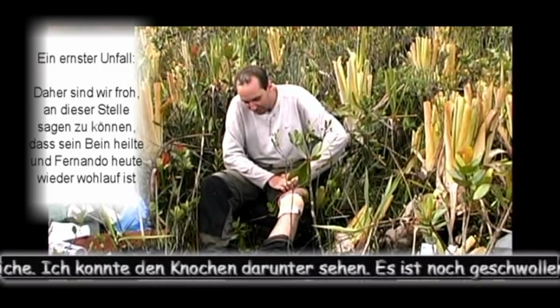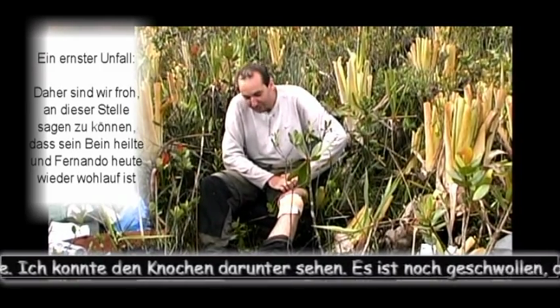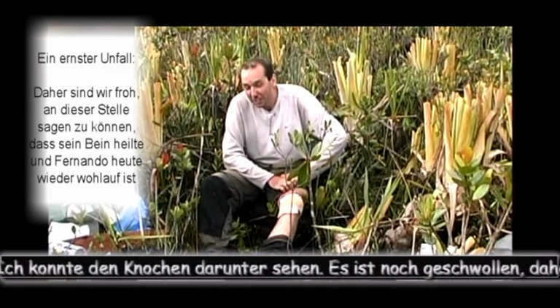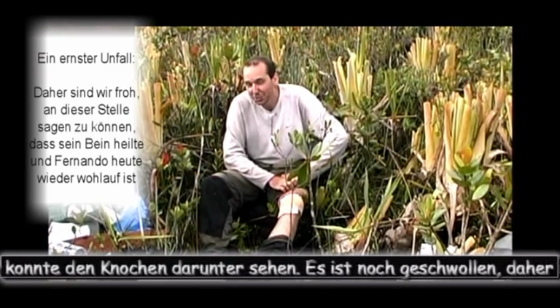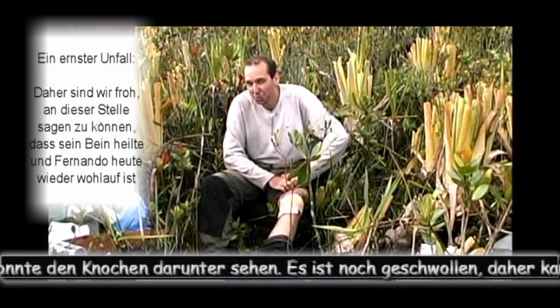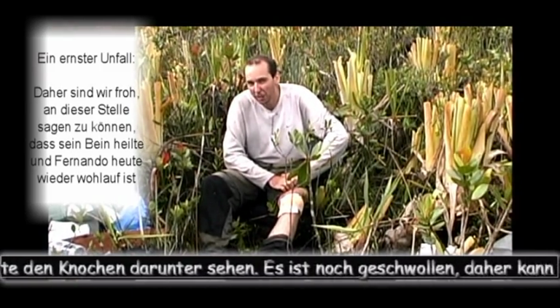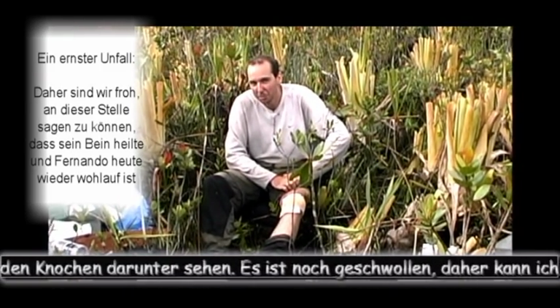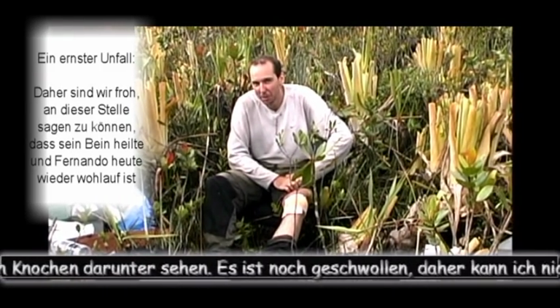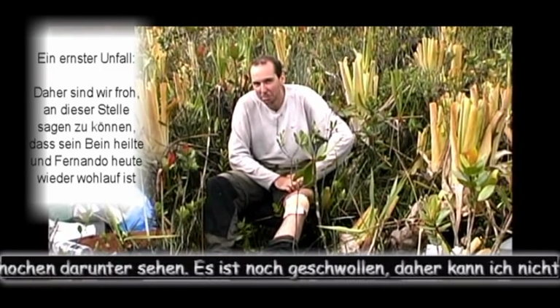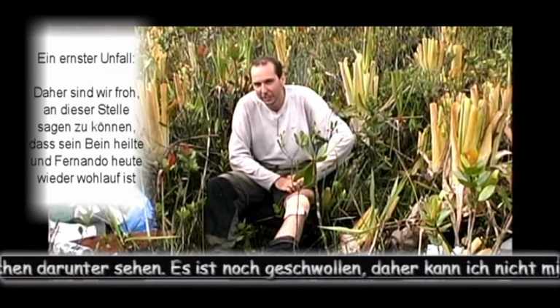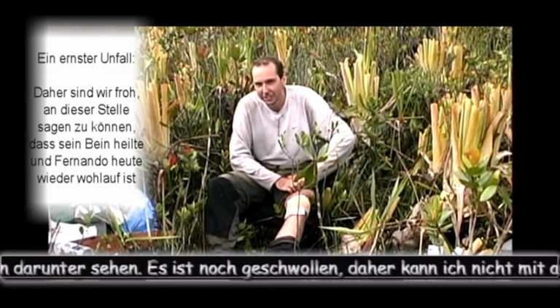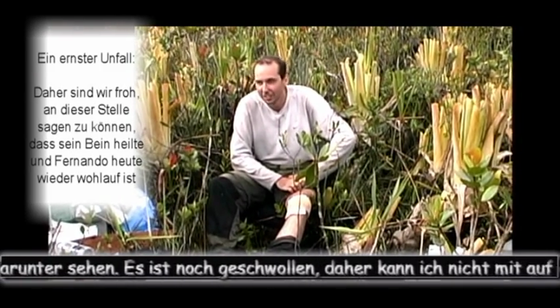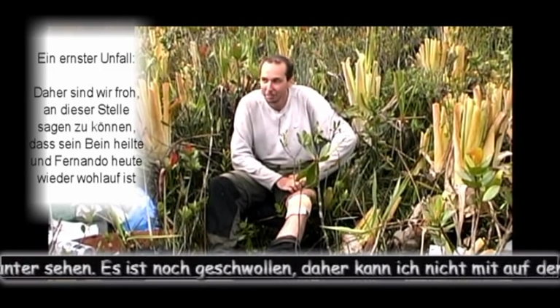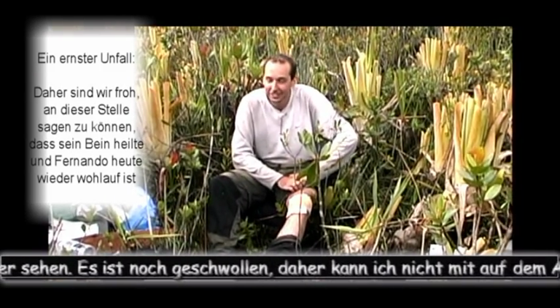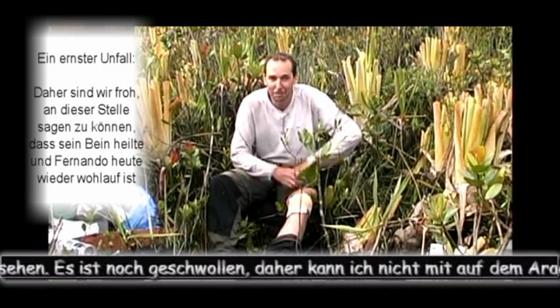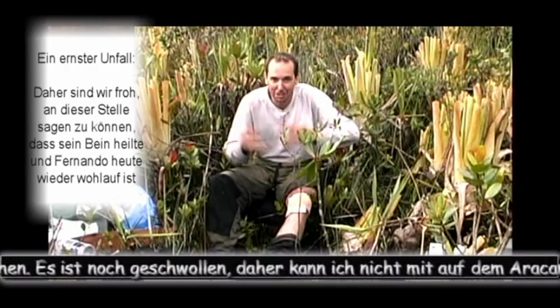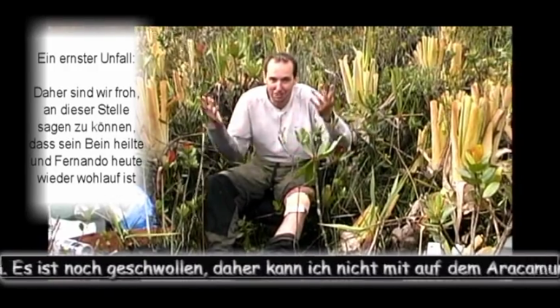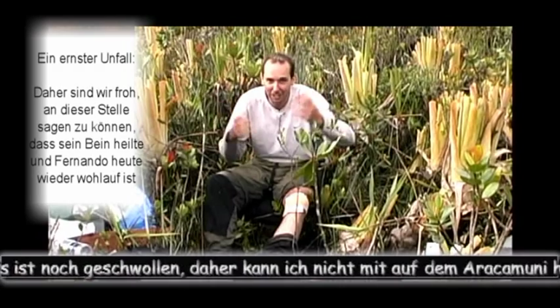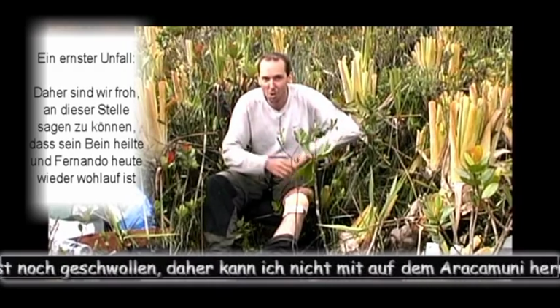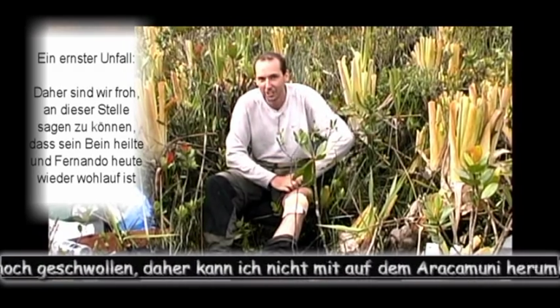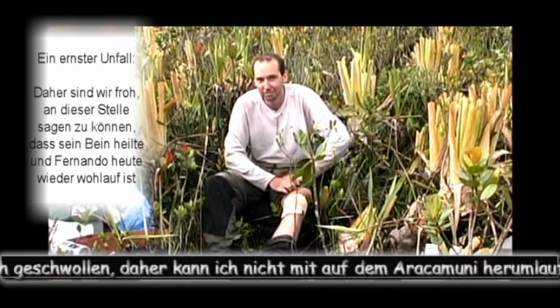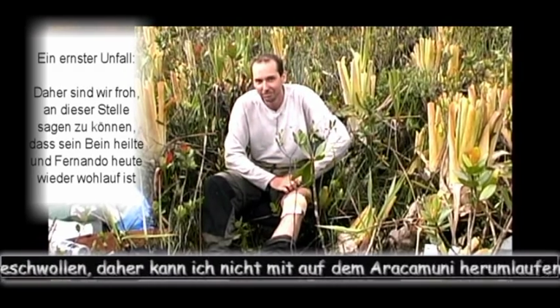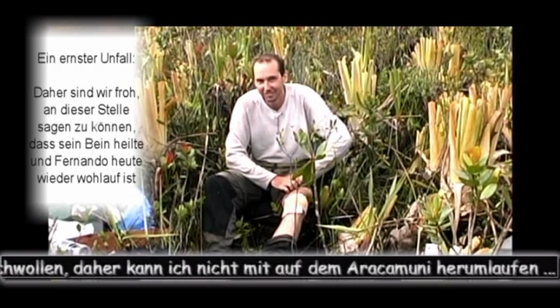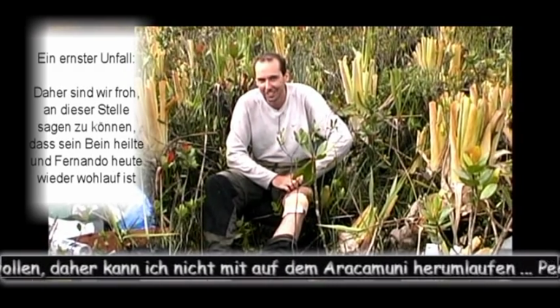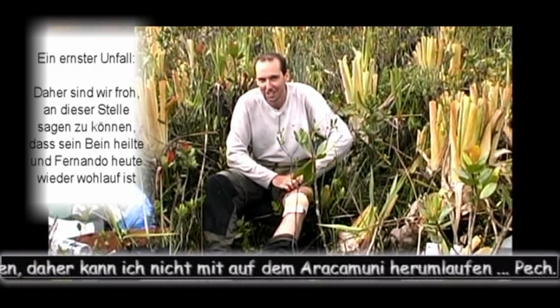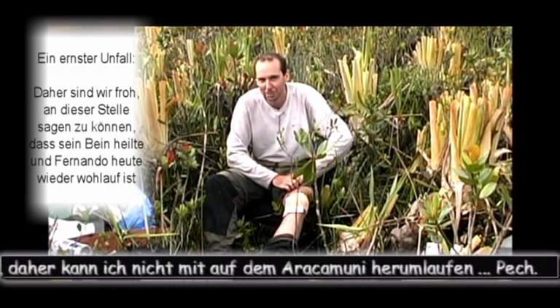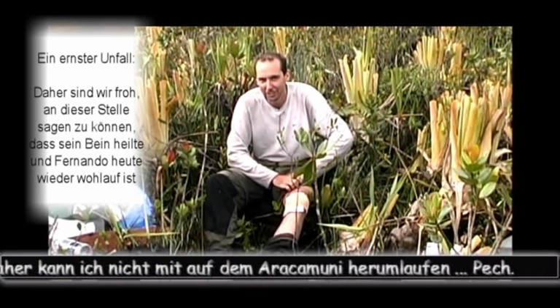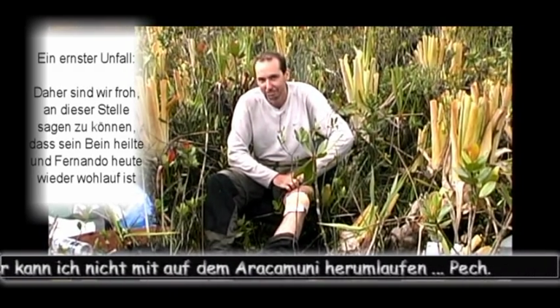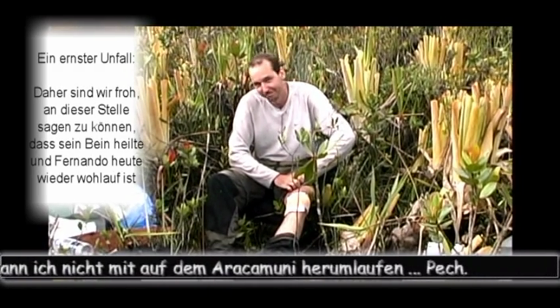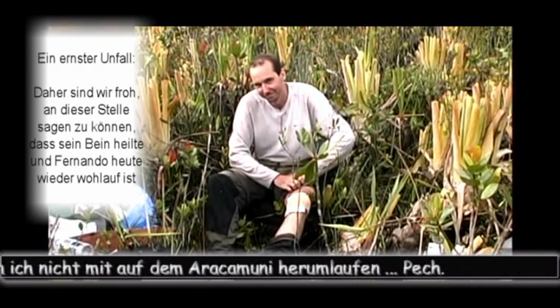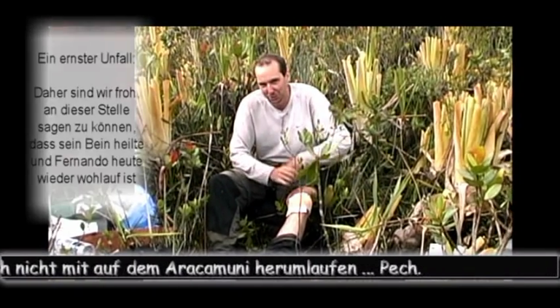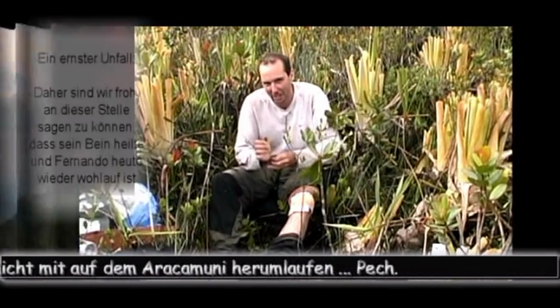It's beginning to swell up quite a bit, so I guess I'm not going to be doing any walking on Arakamuni. Too bad.